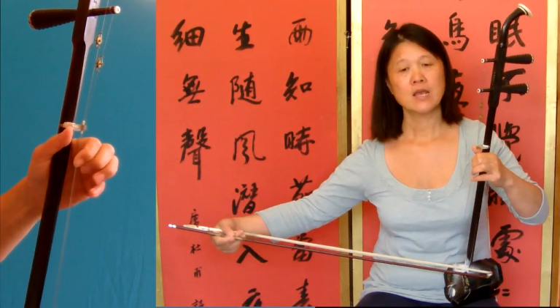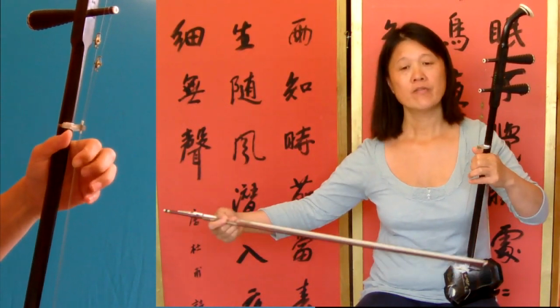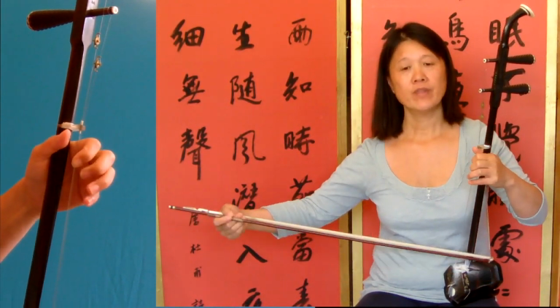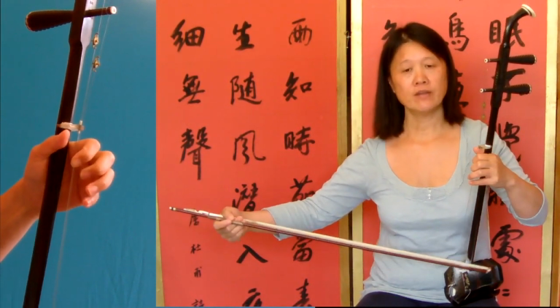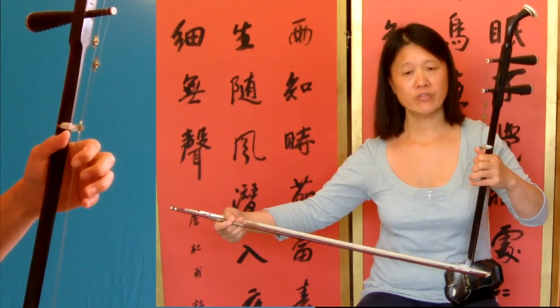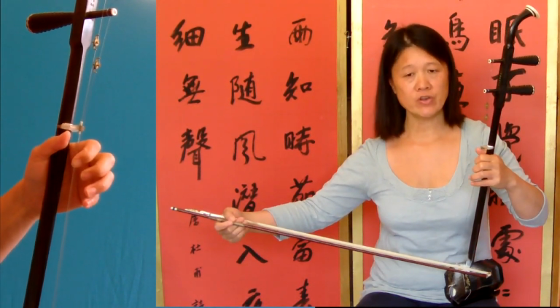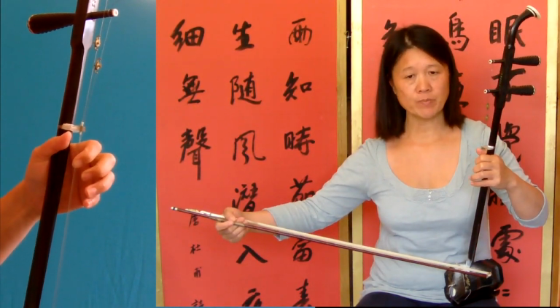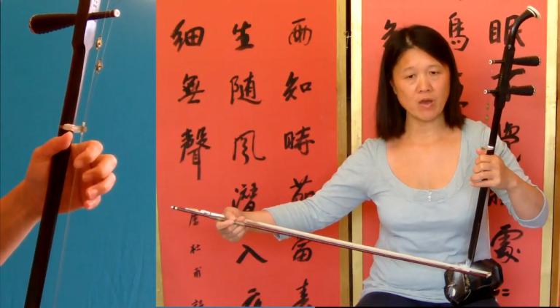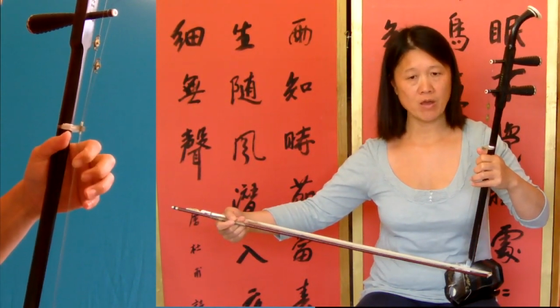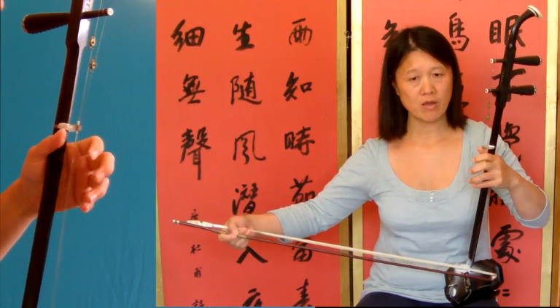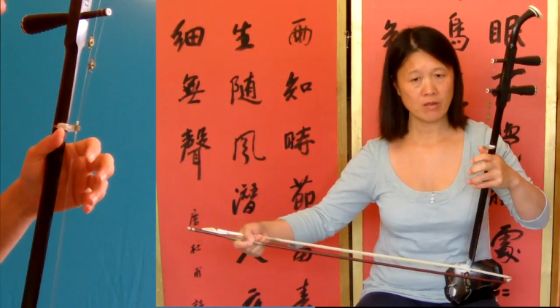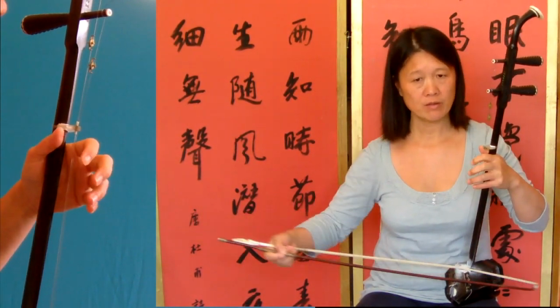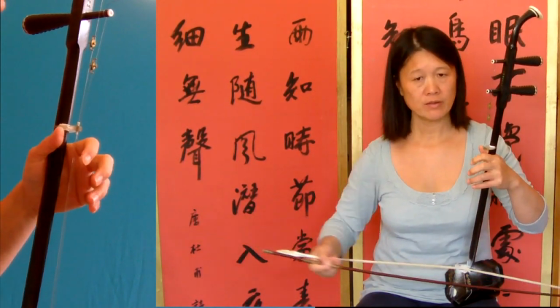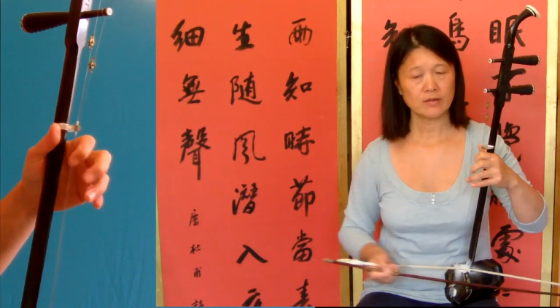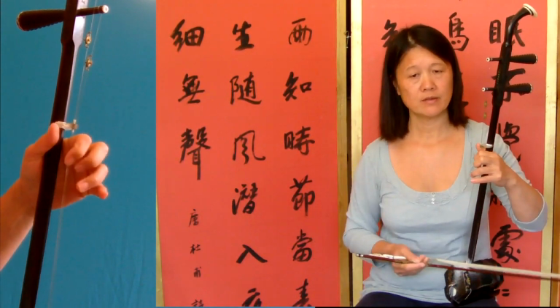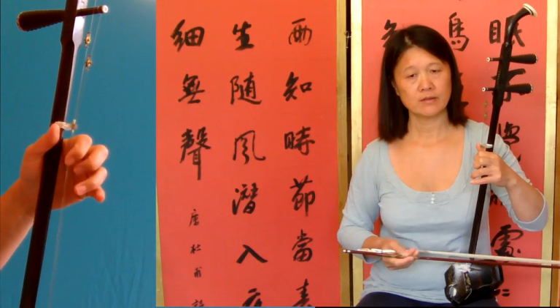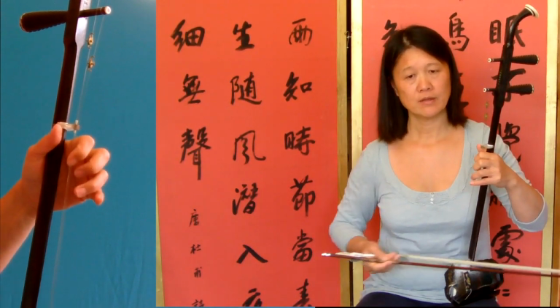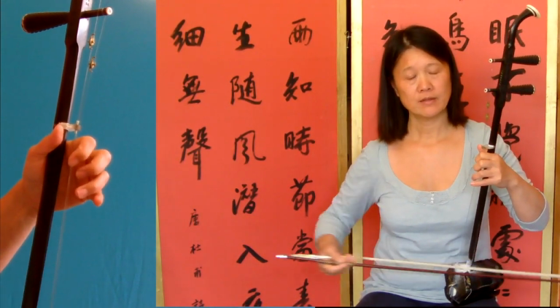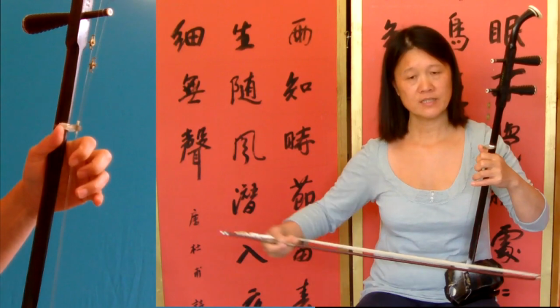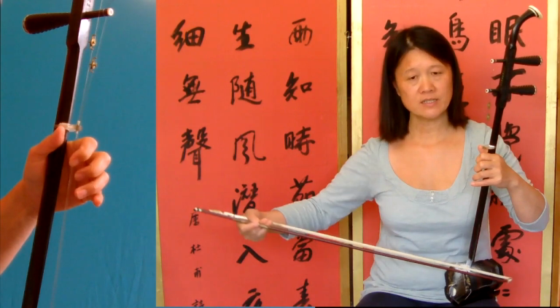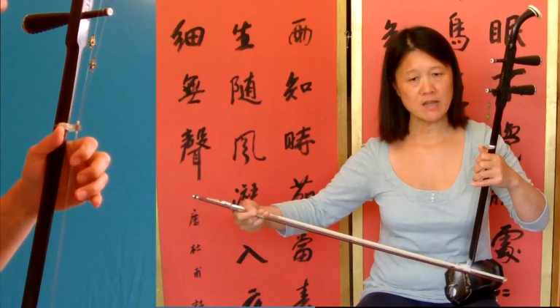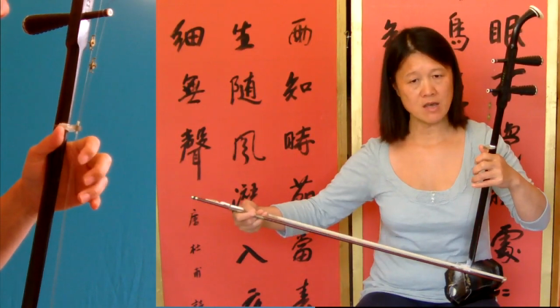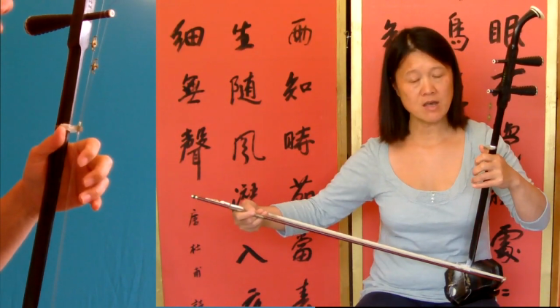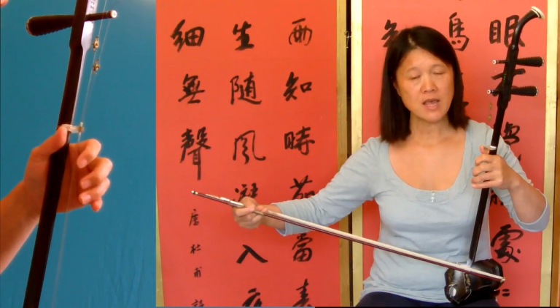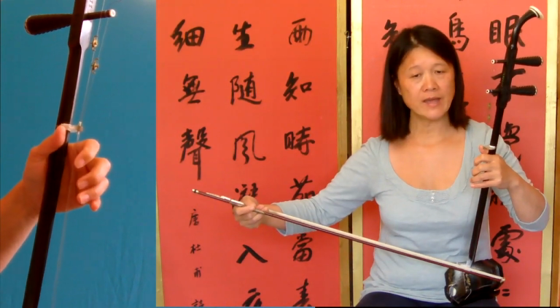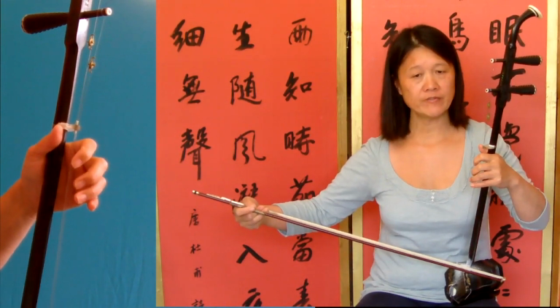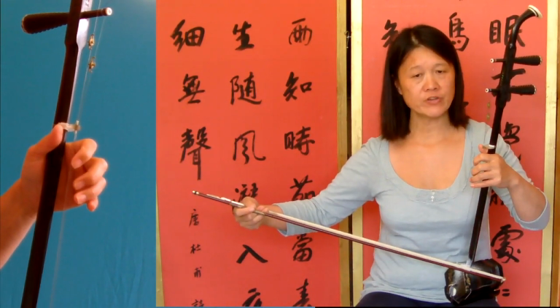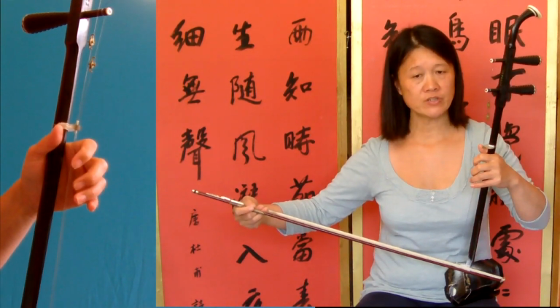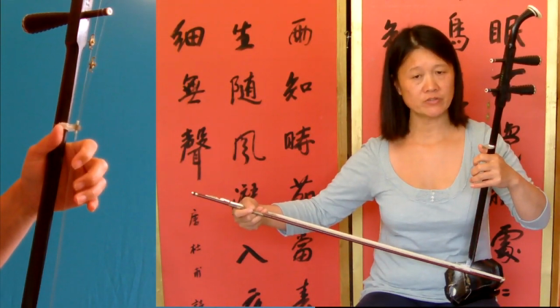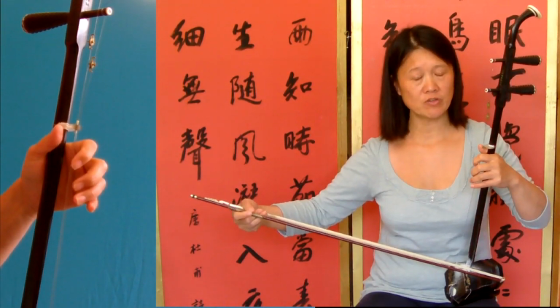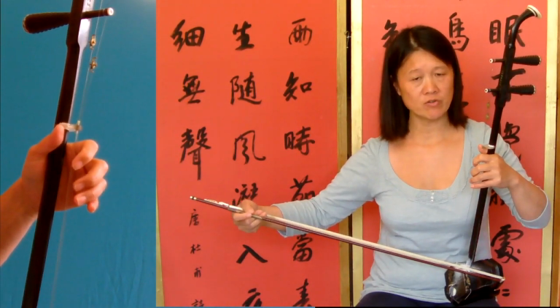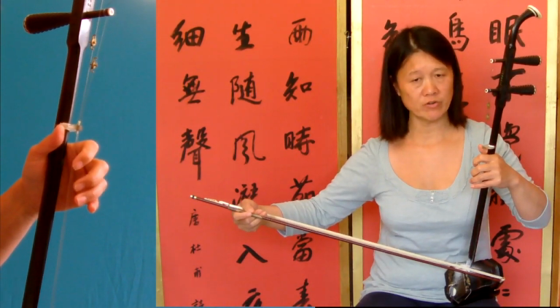Then the third bar is a slur and the first note is longer.